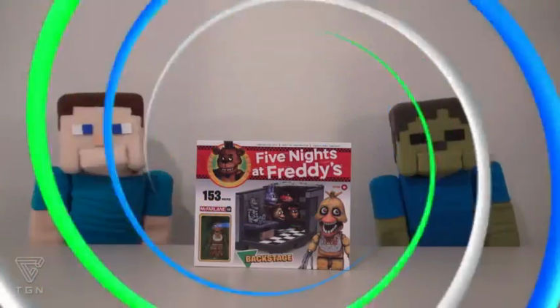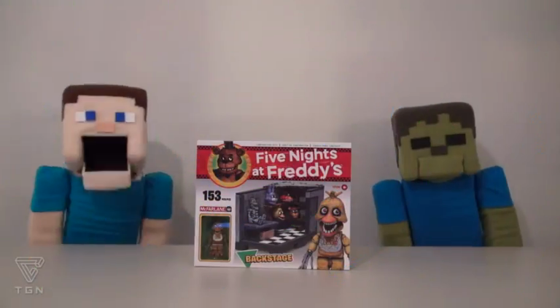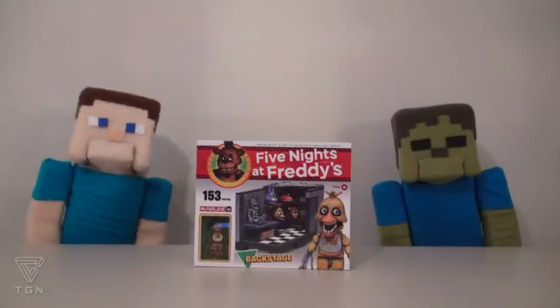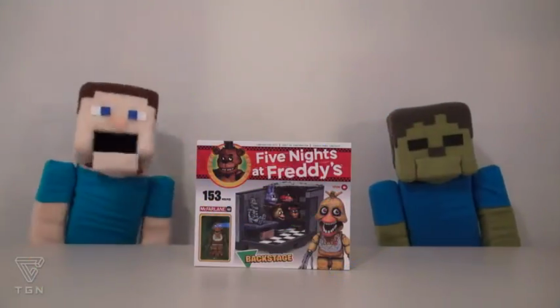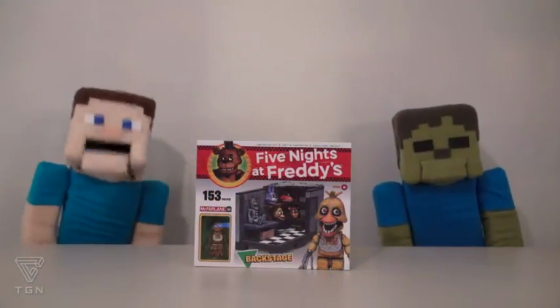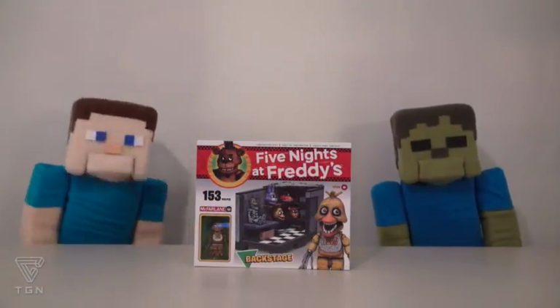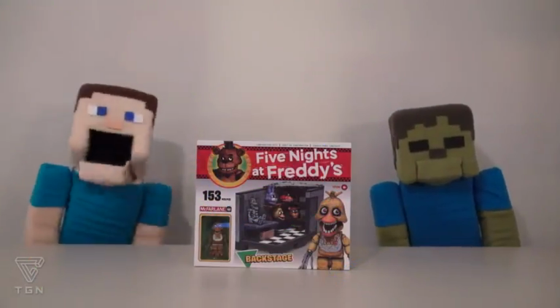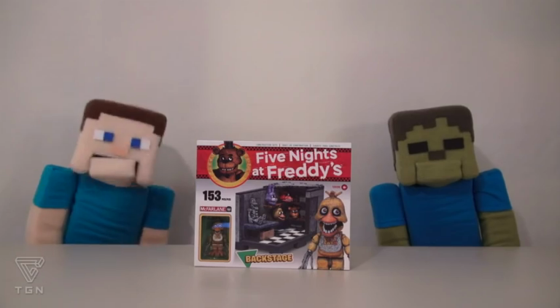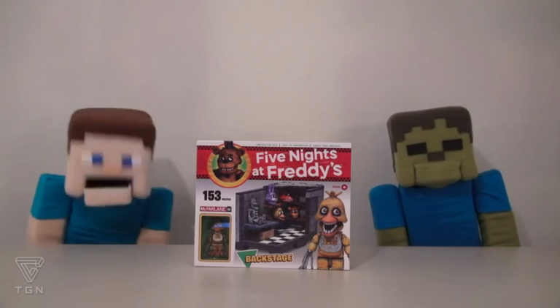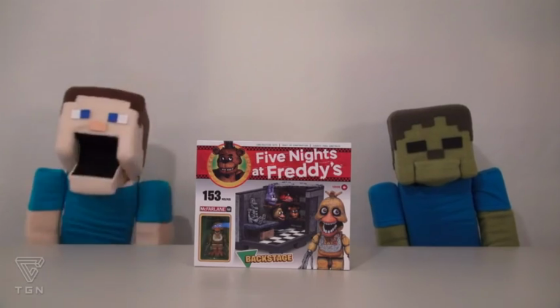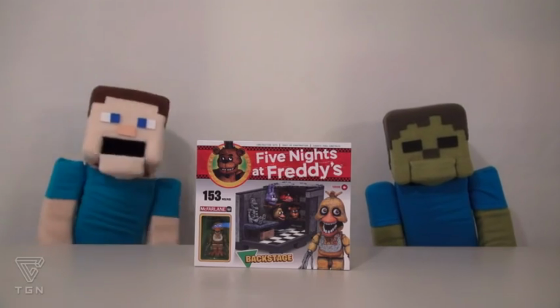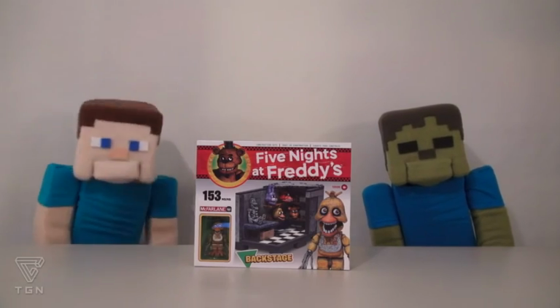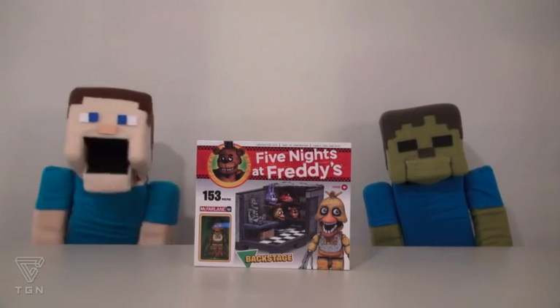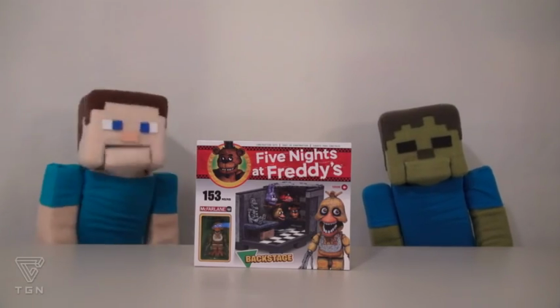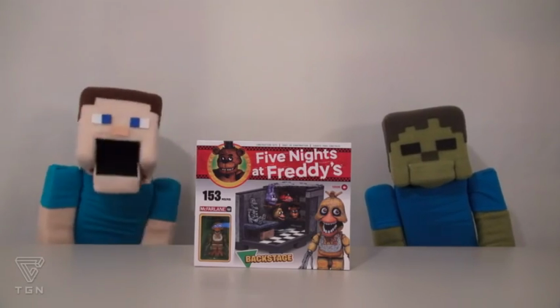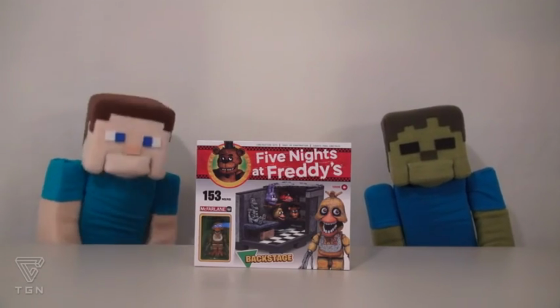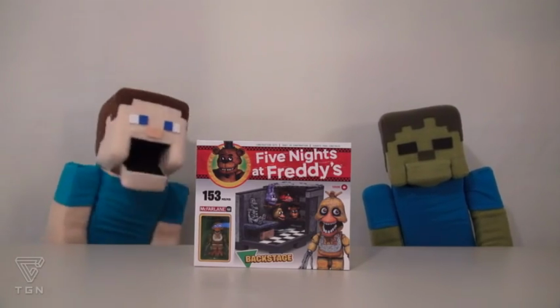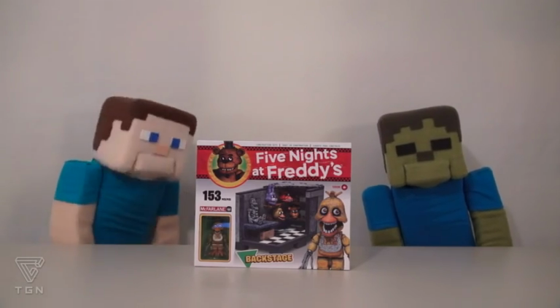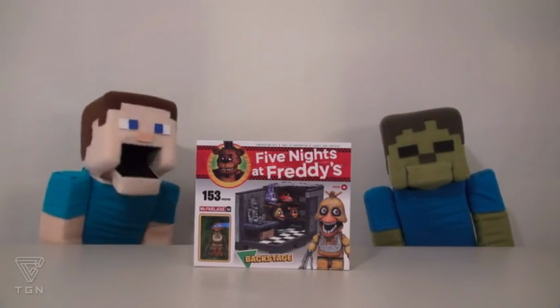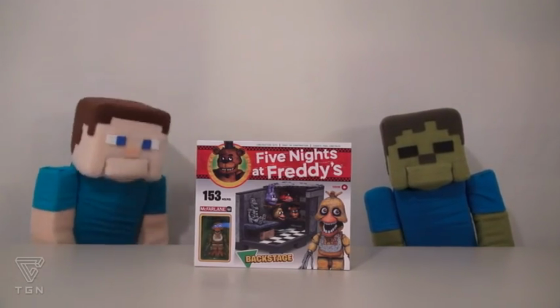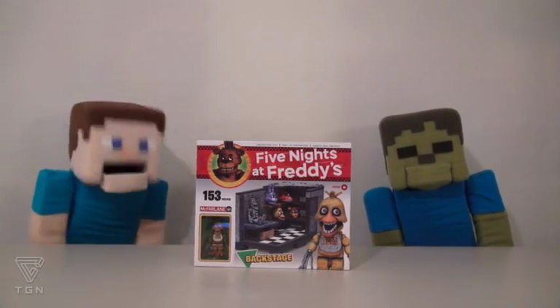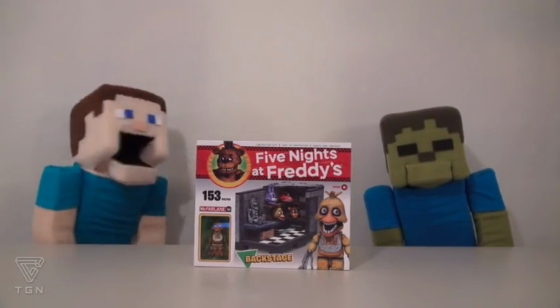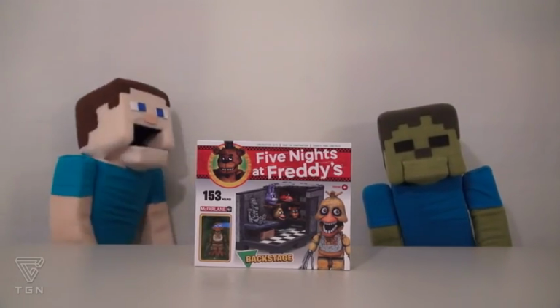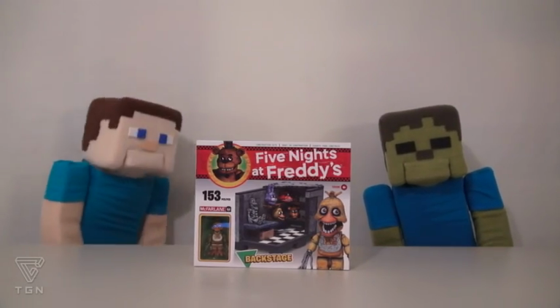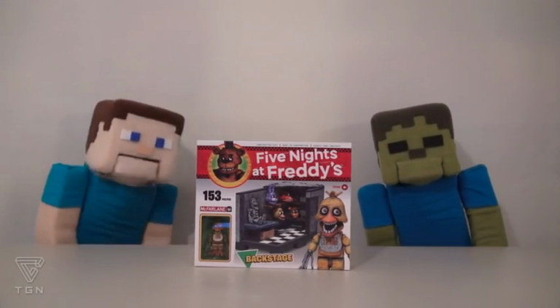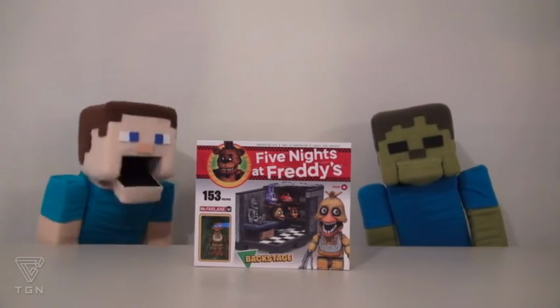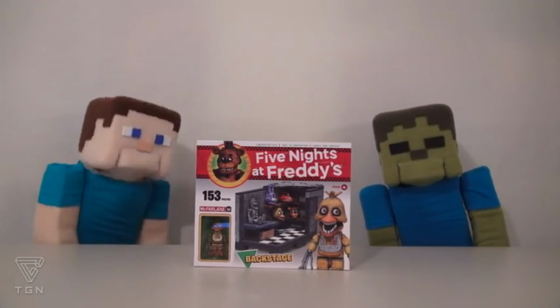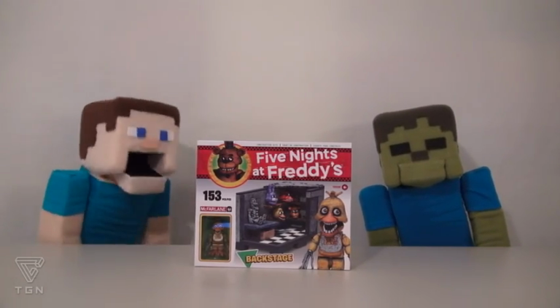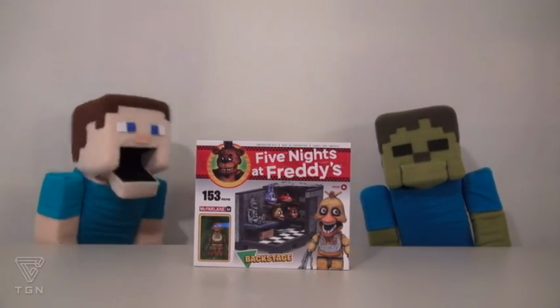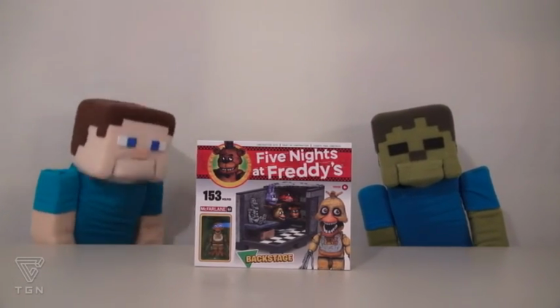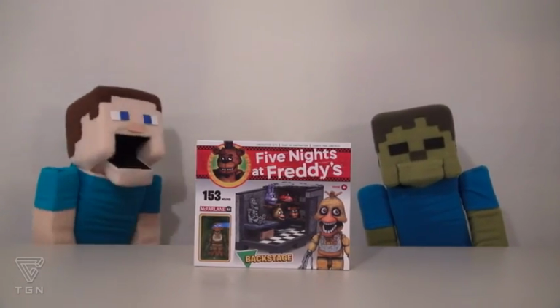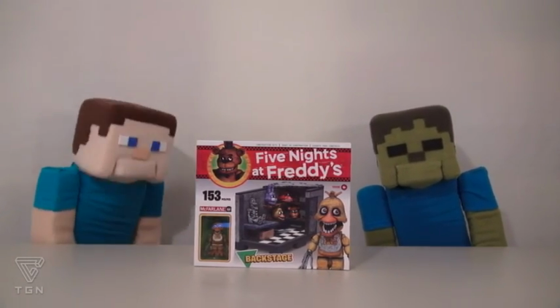Hey kids! Welcome to another Puppy Steve show! Today we're looking at another Five Nights at Freddy's toy, the Backstage Set!